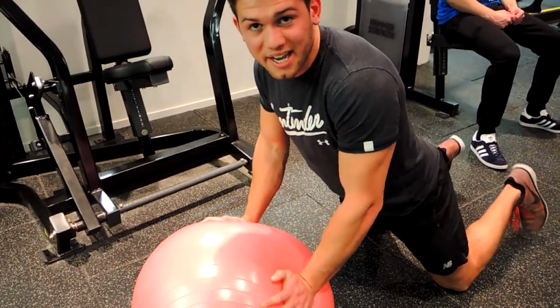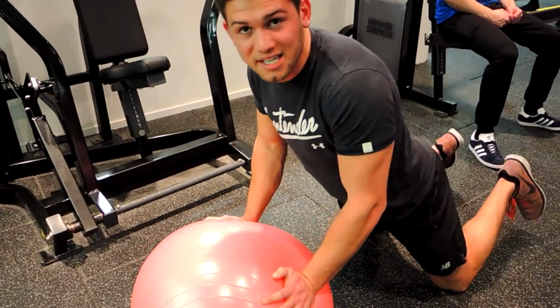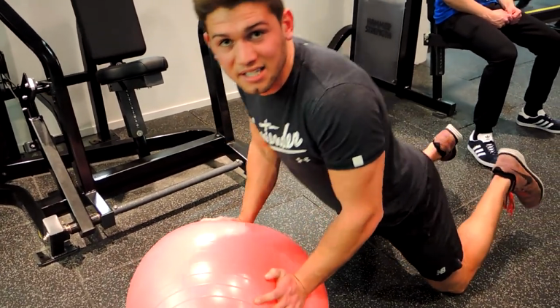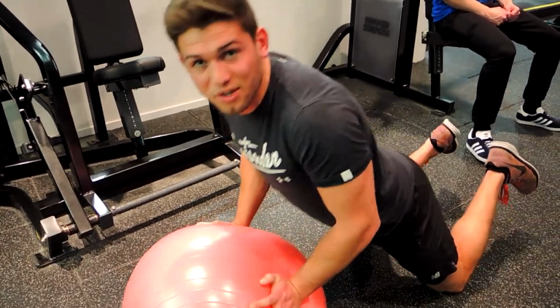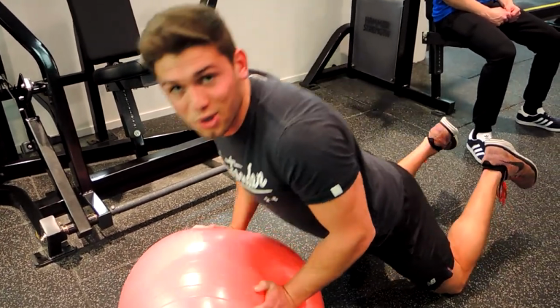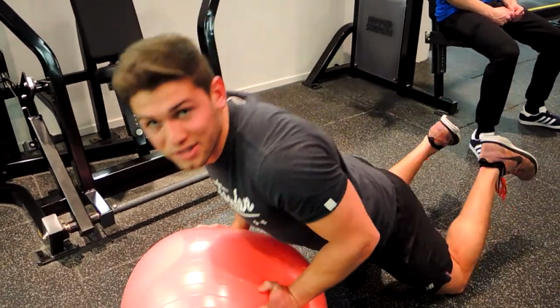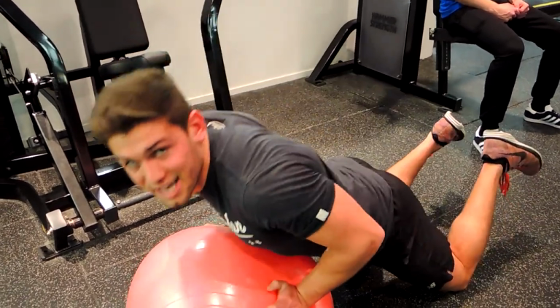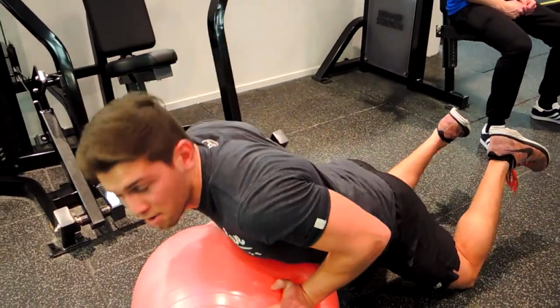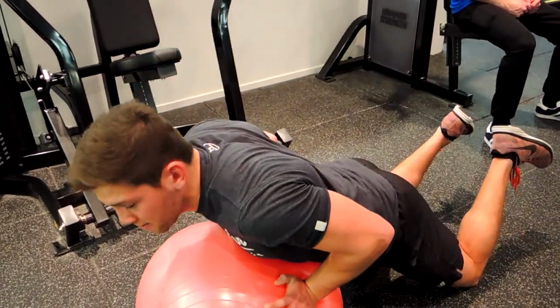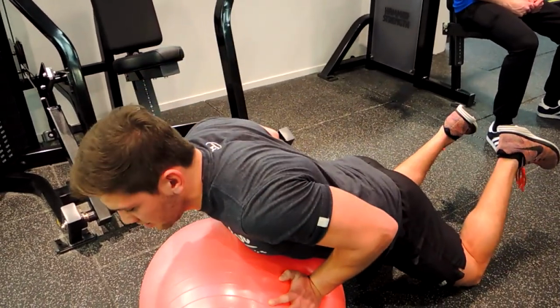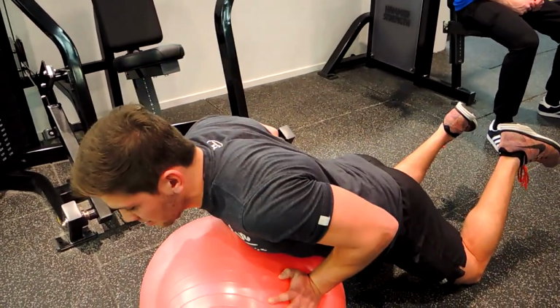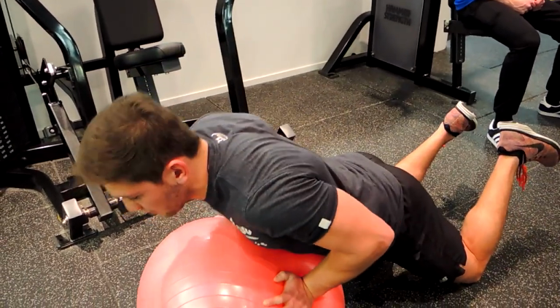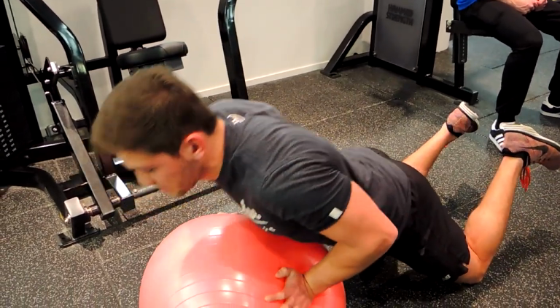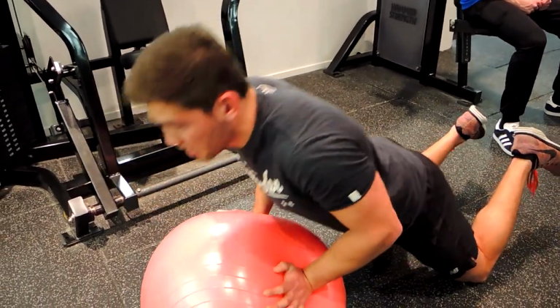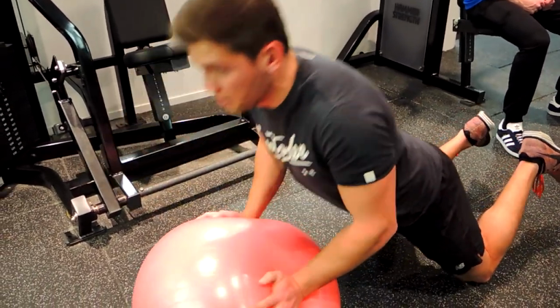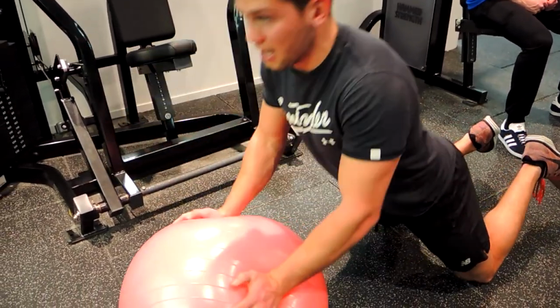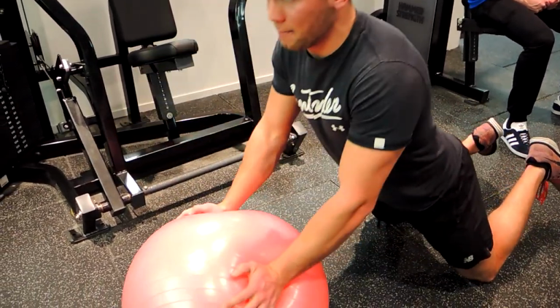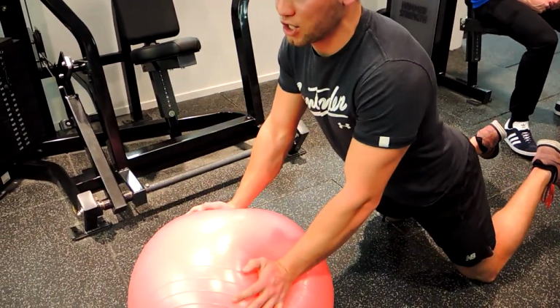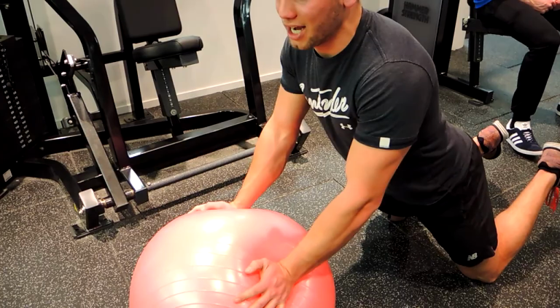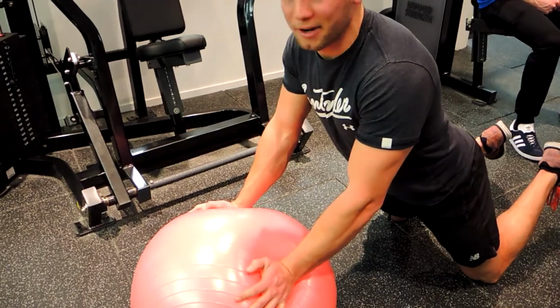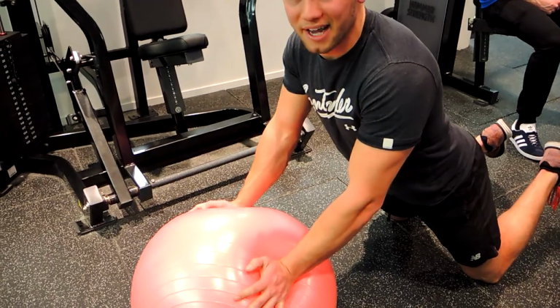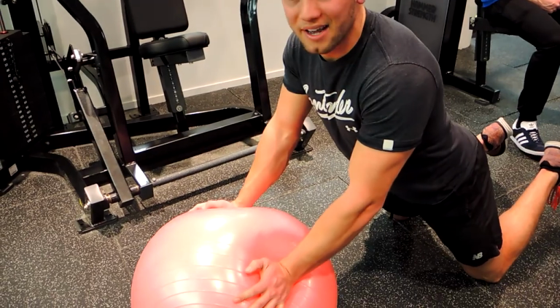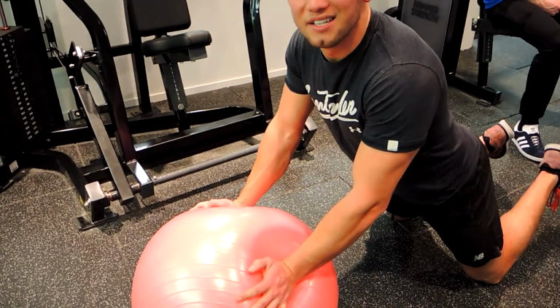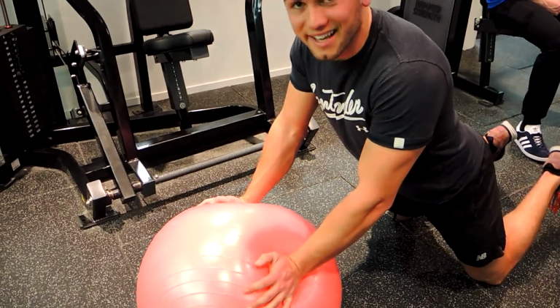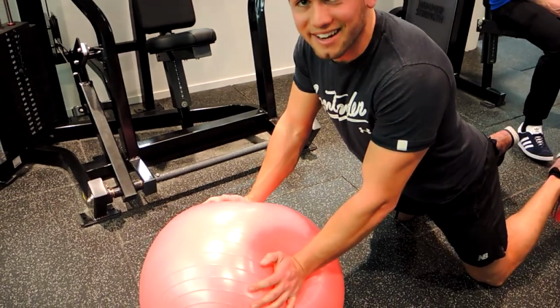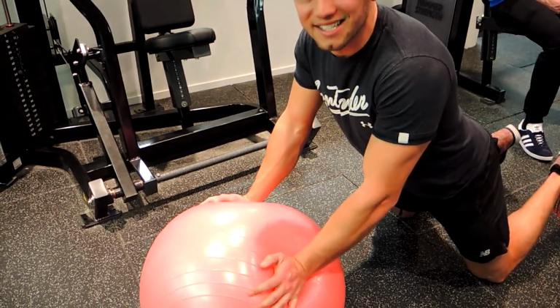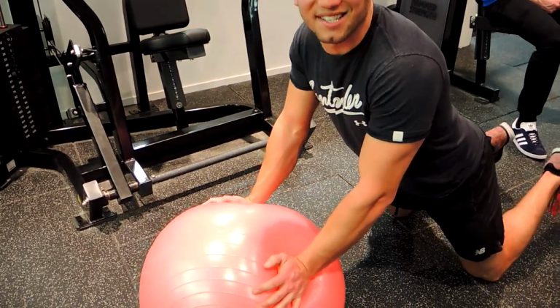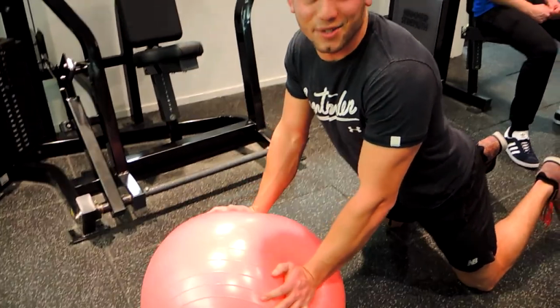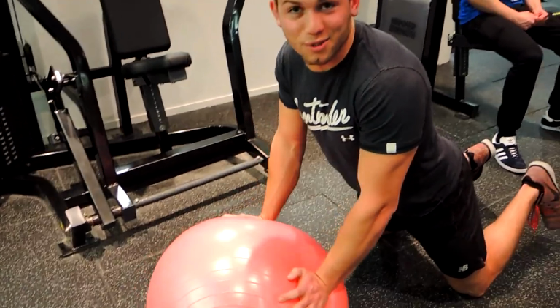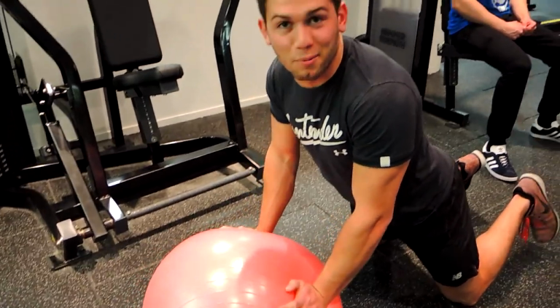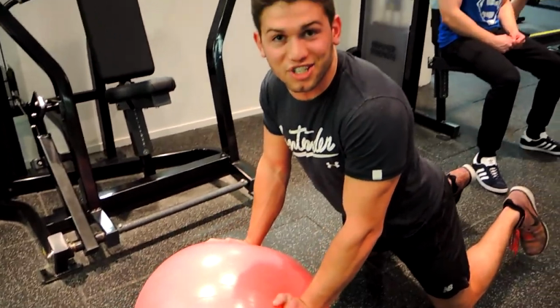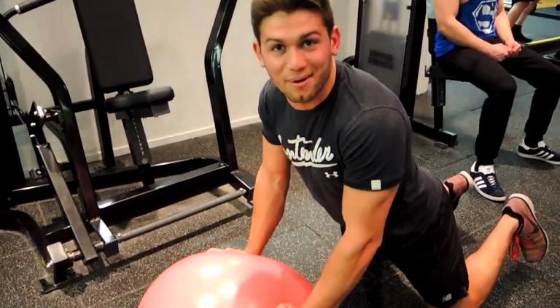We're doing the same movement coming down and pushing up. And that is a Swiss ball push-up.